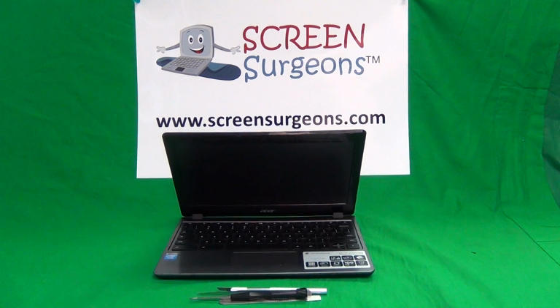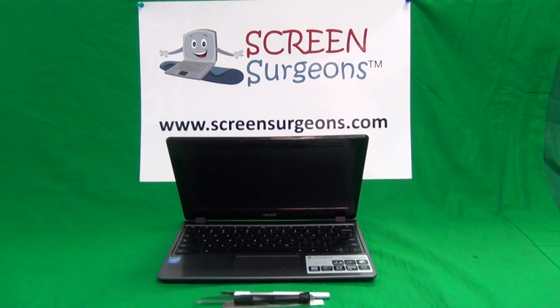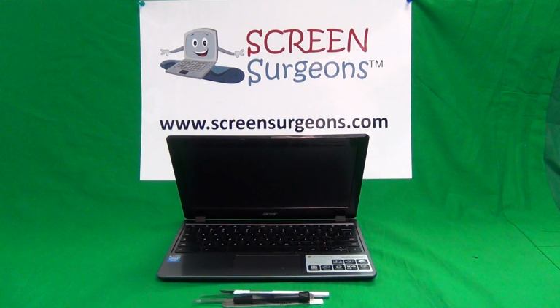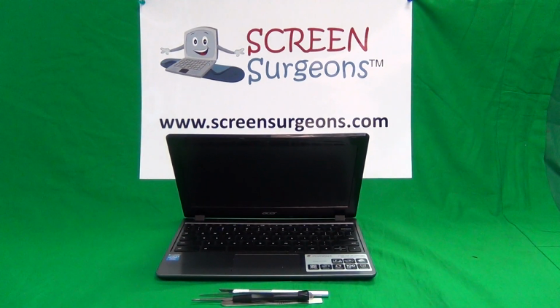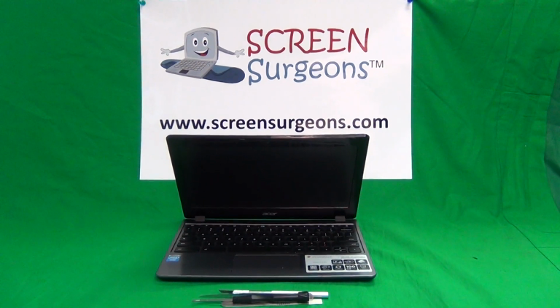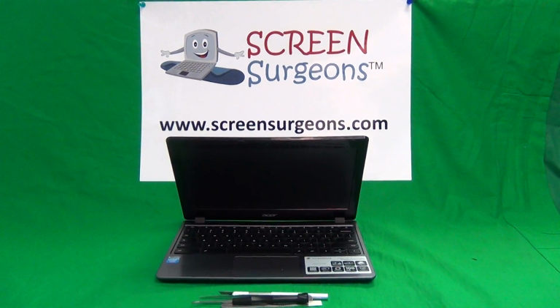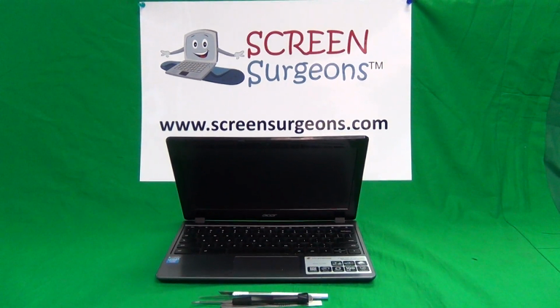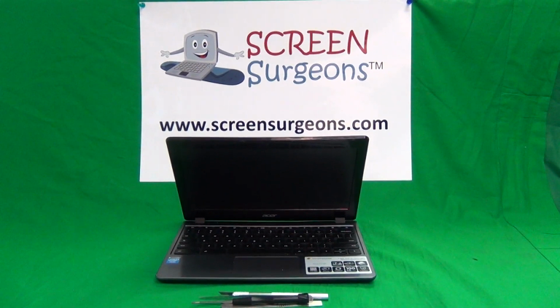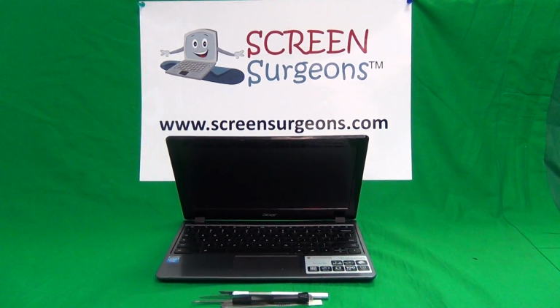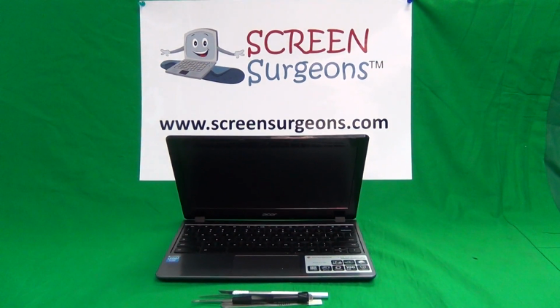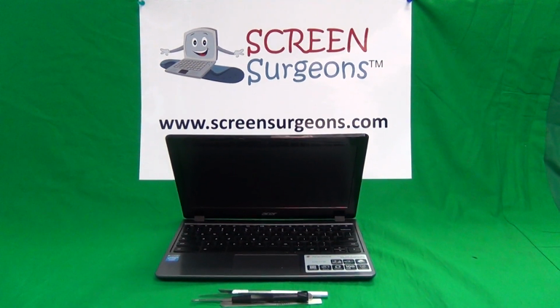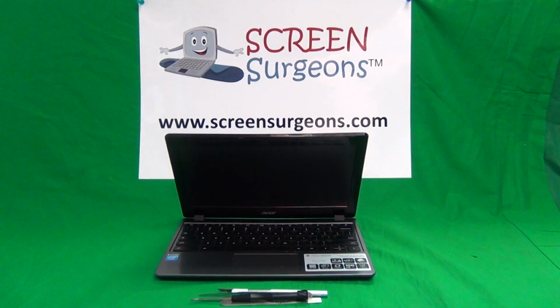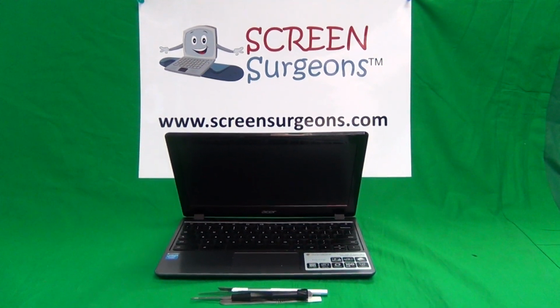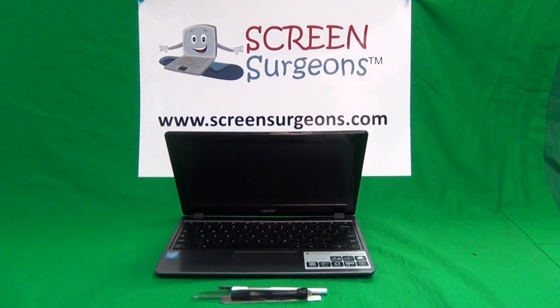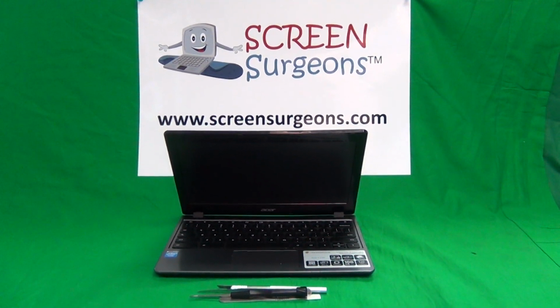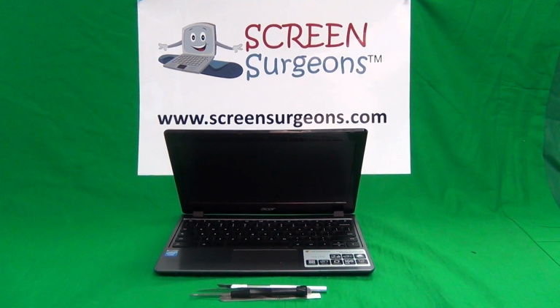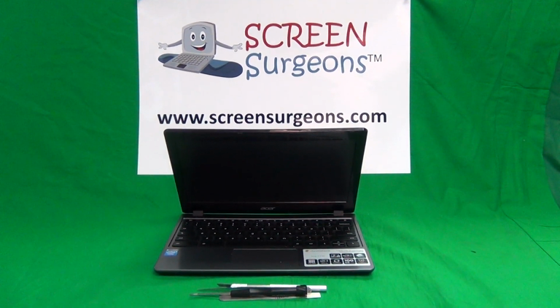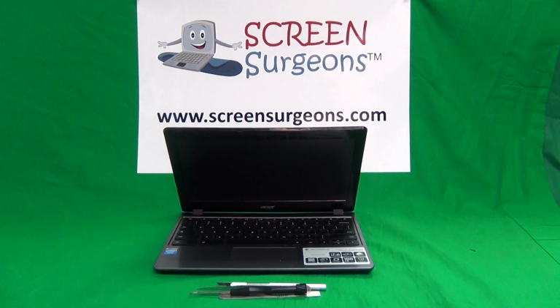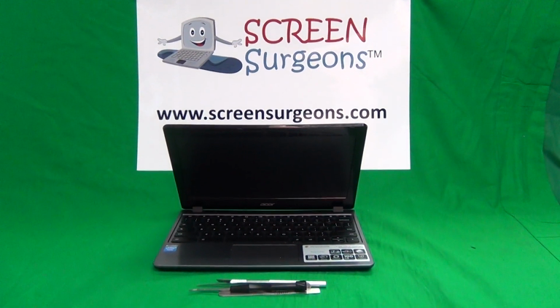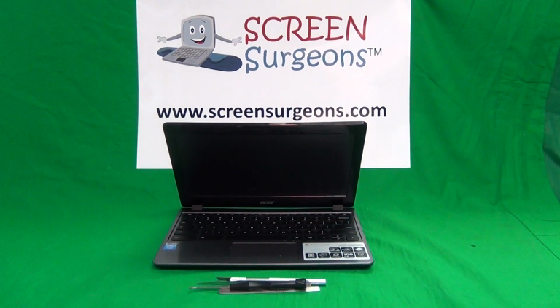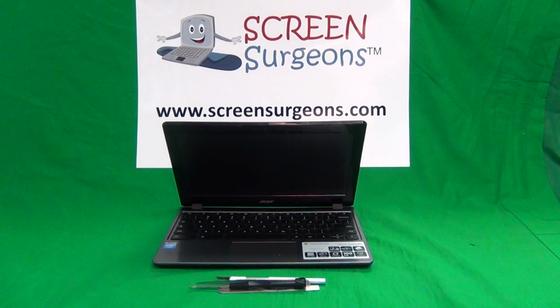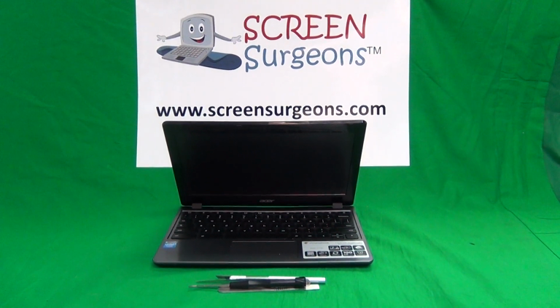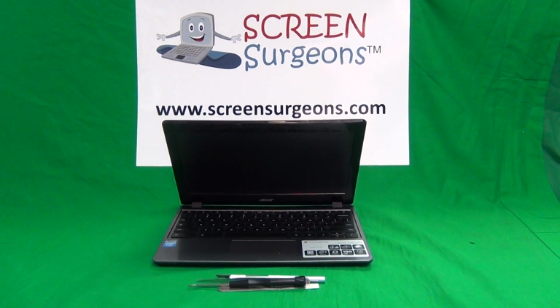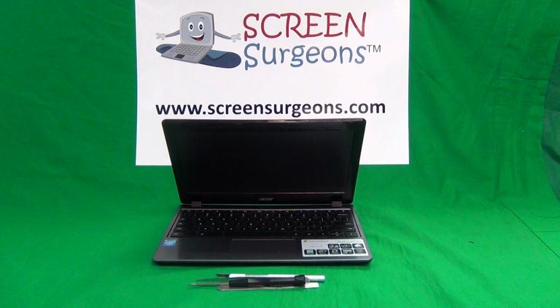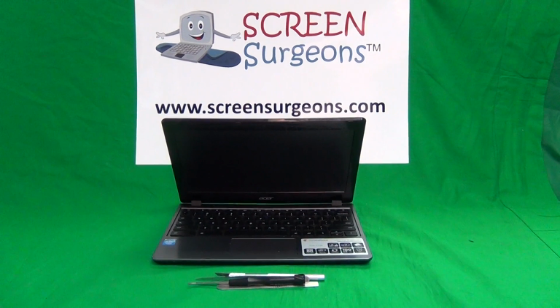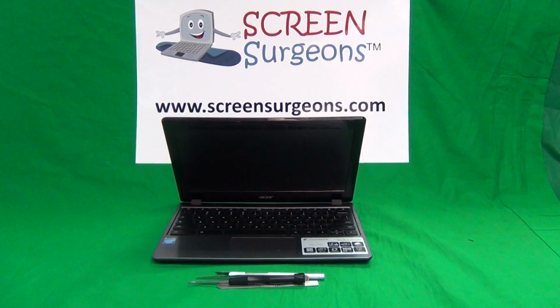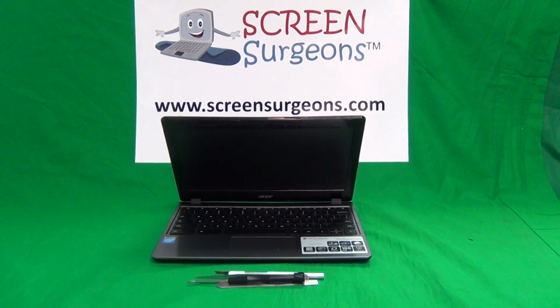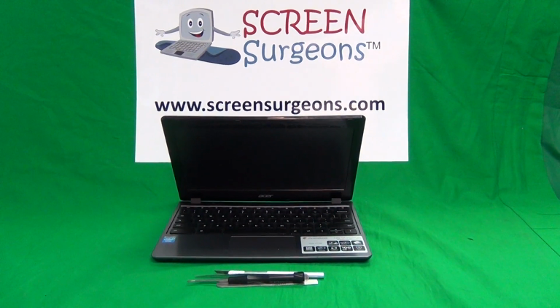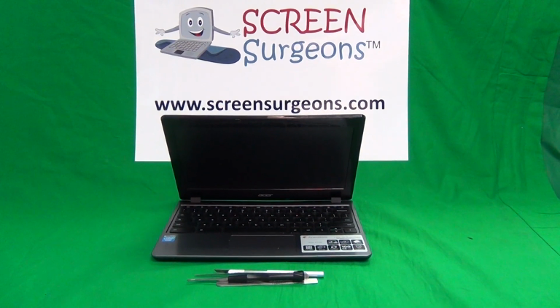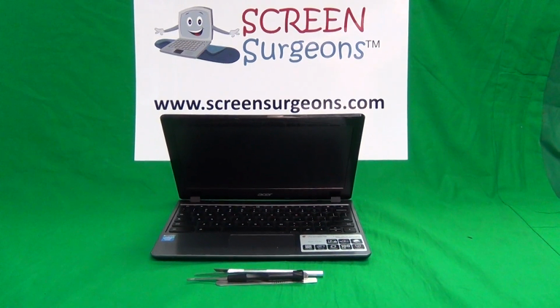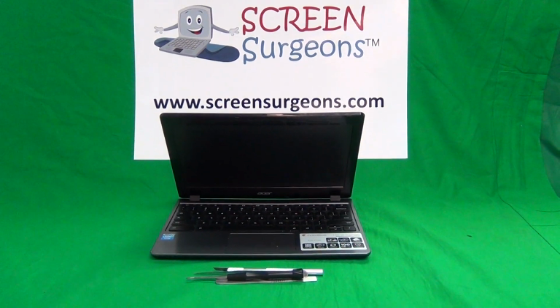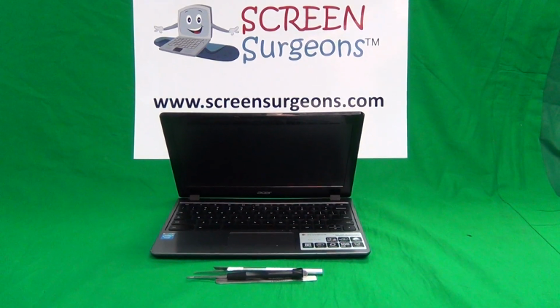This is Eugene Panarikovic. I'm the Laptop Screen Doc, and the name of the website is www.screensurgeons.com.